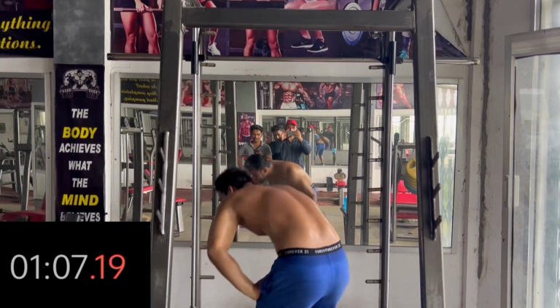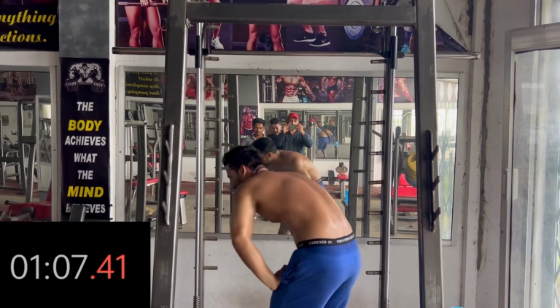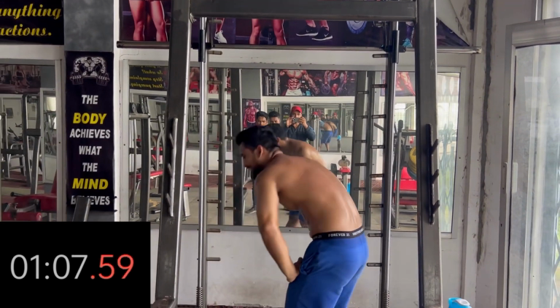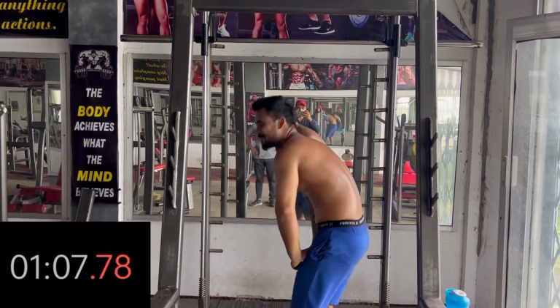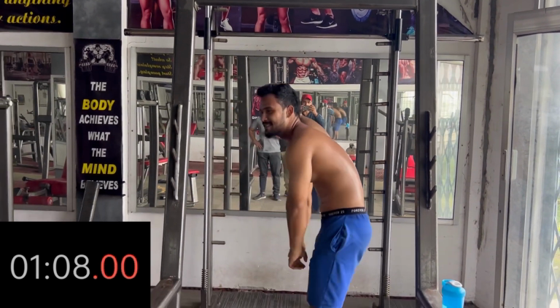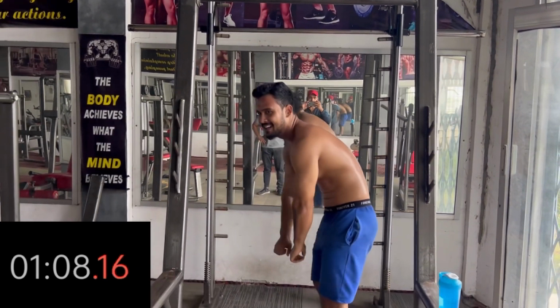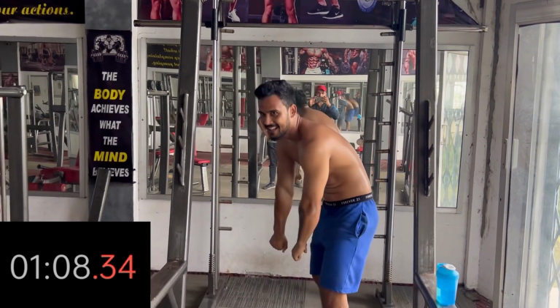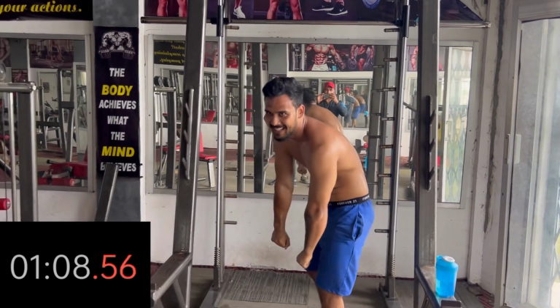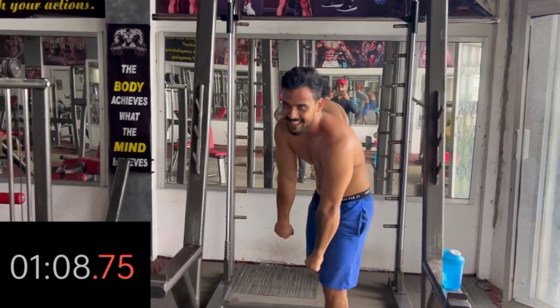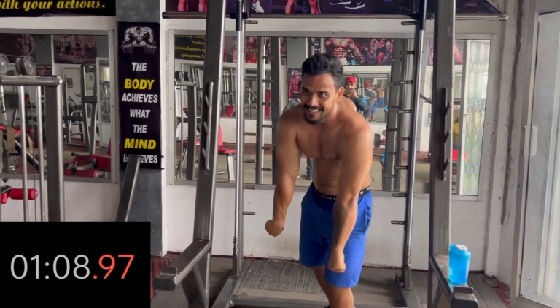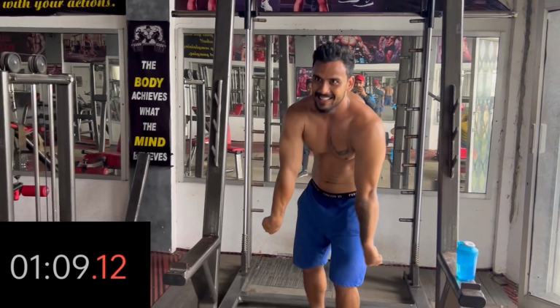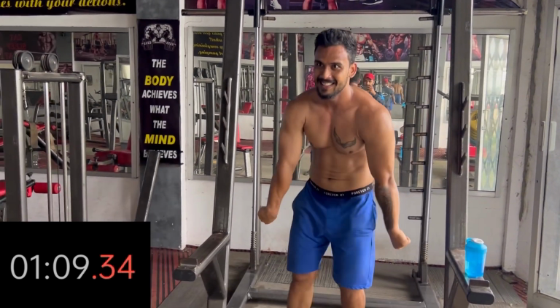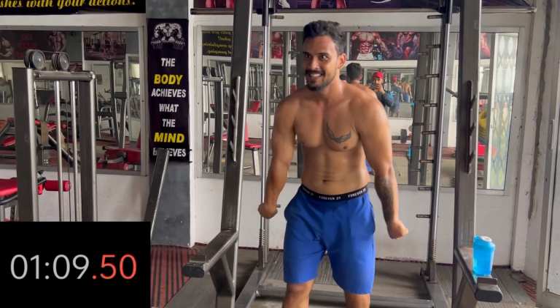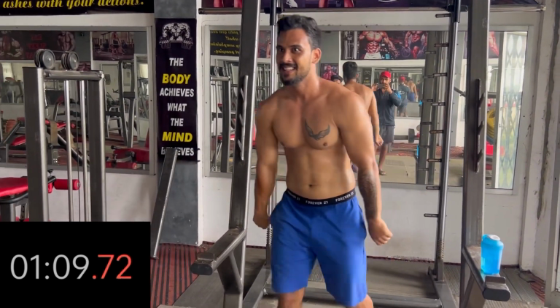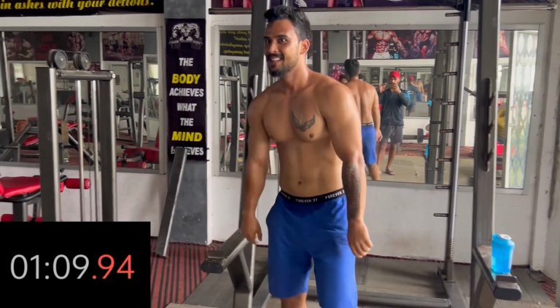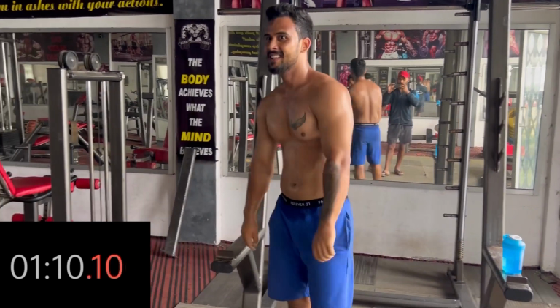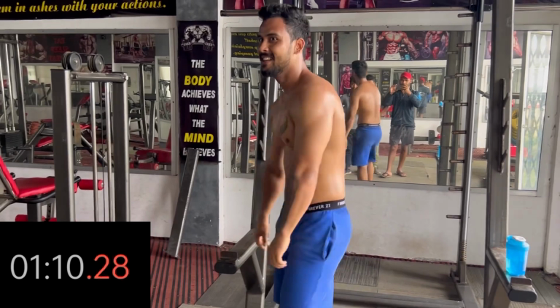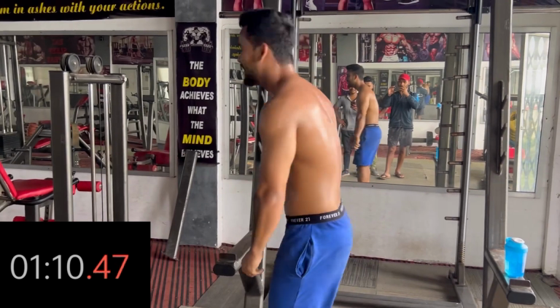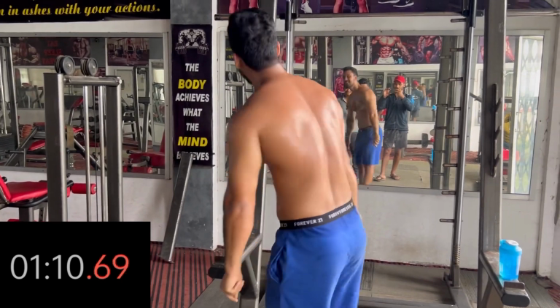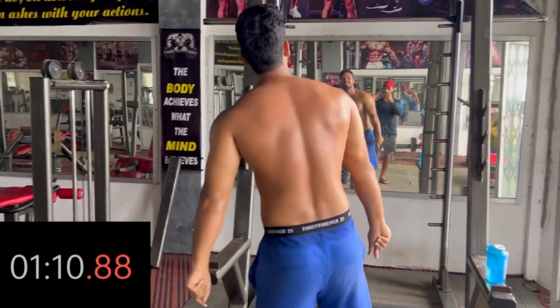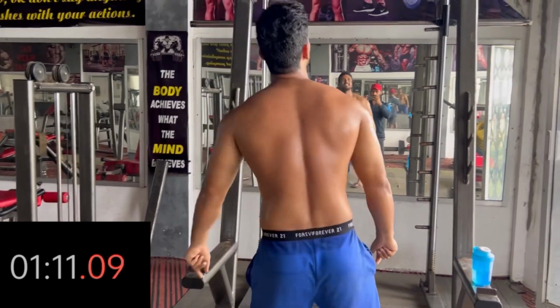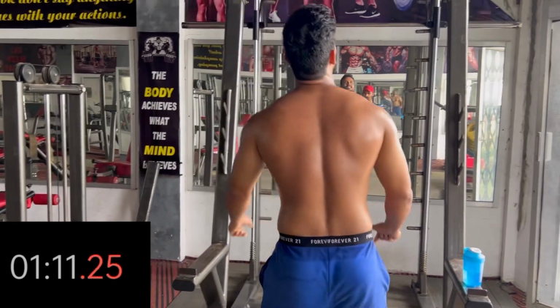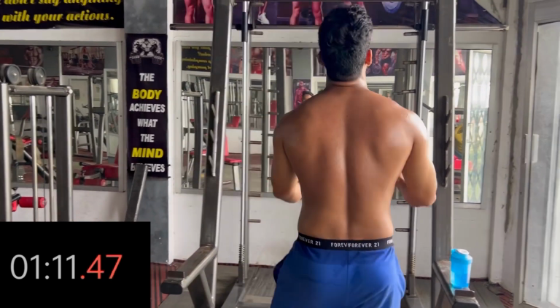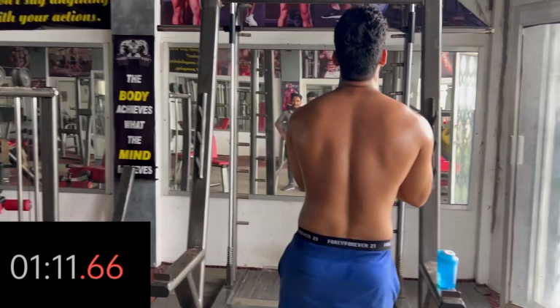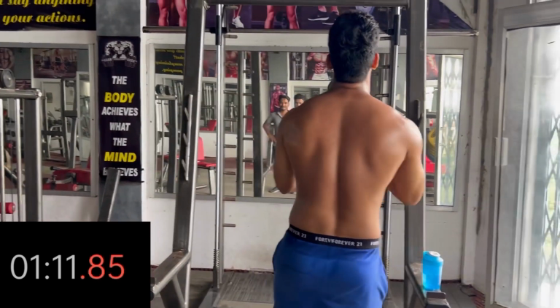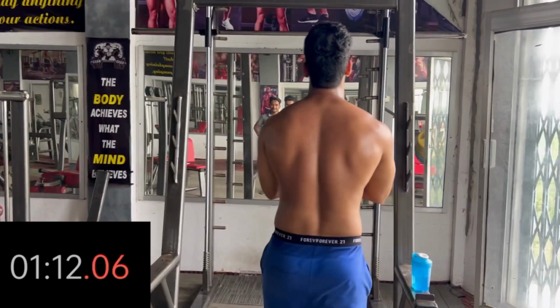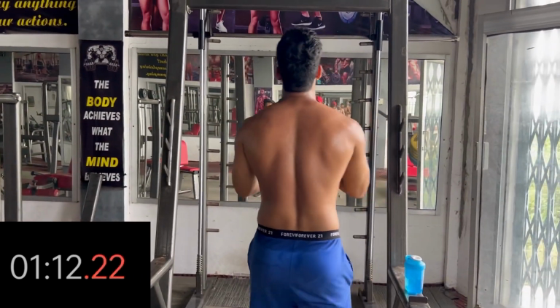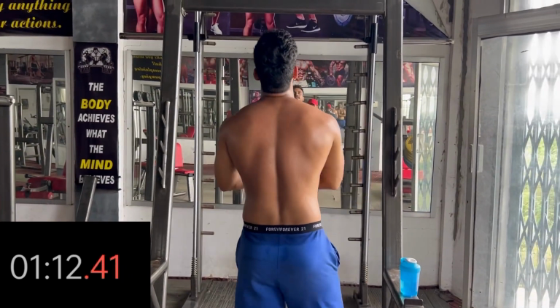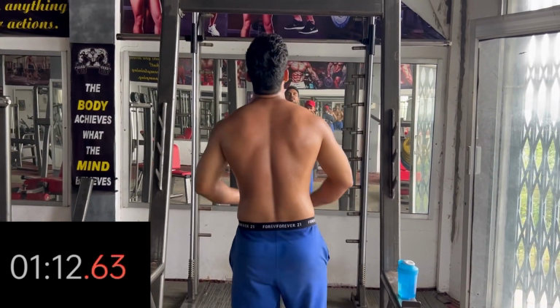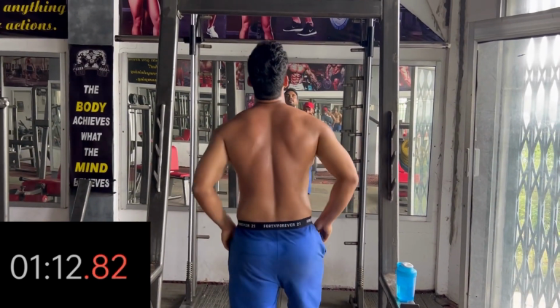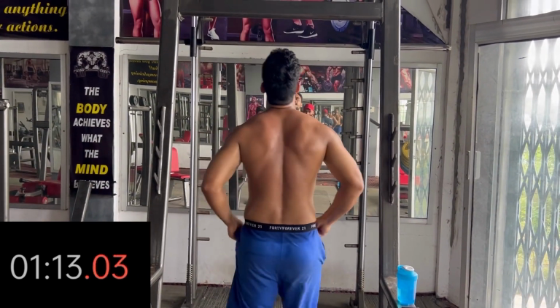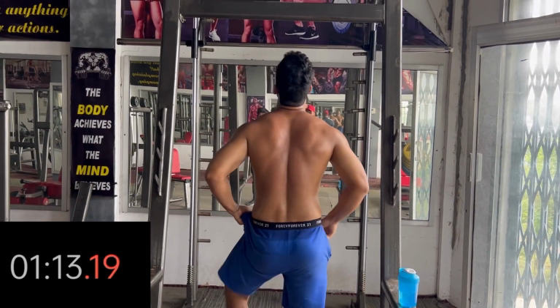I'm going to go for 30 to 50 seconds. I'm going to keep going.